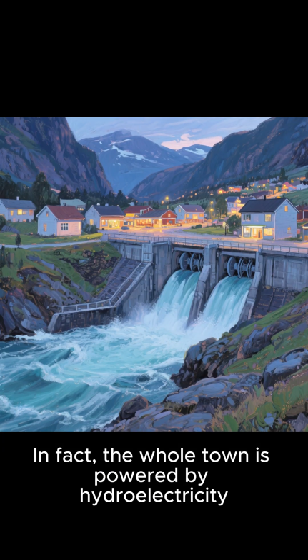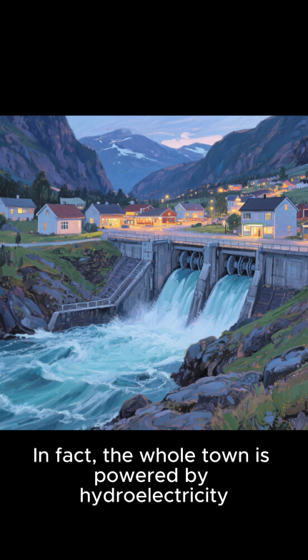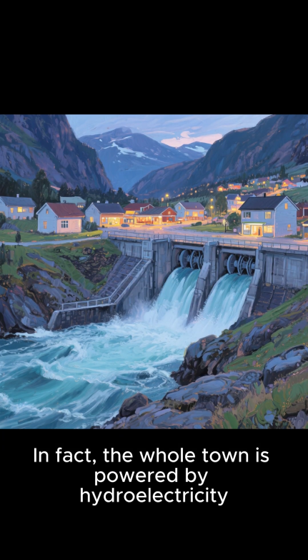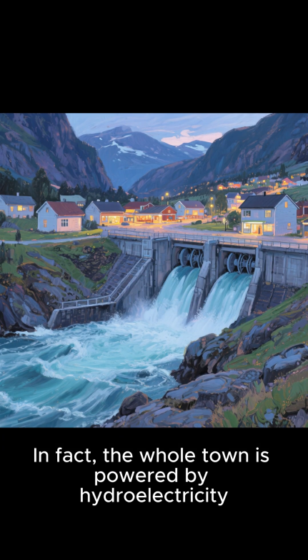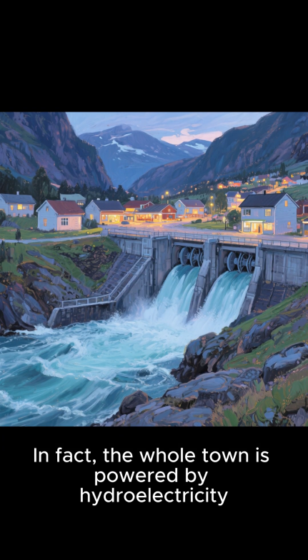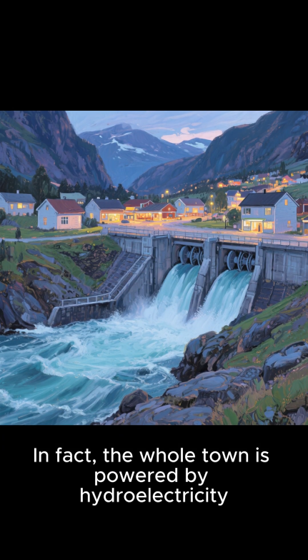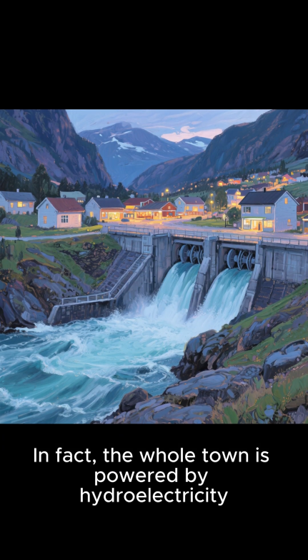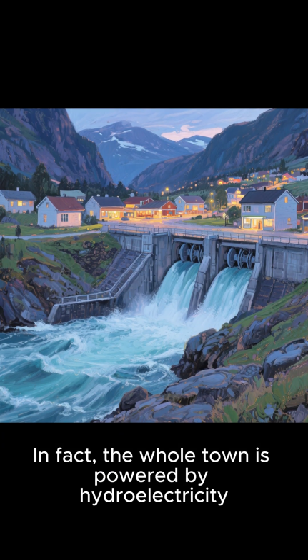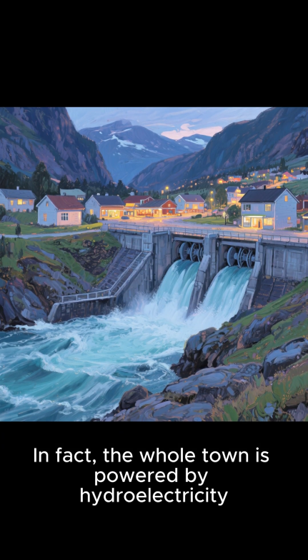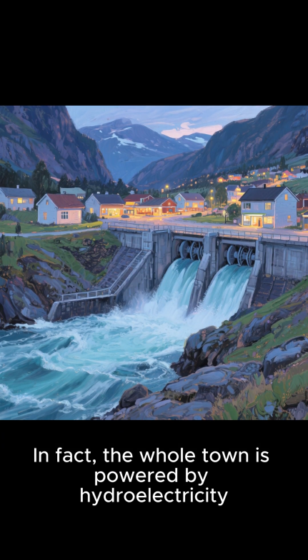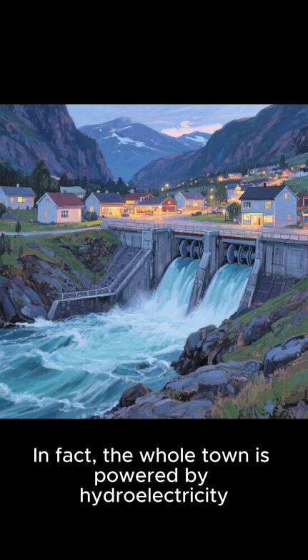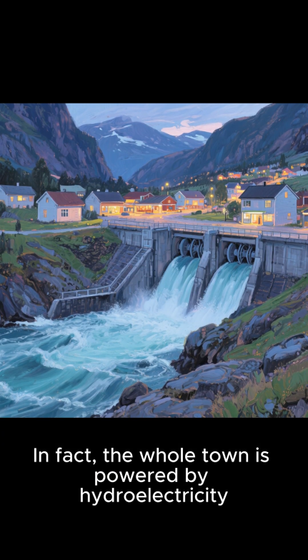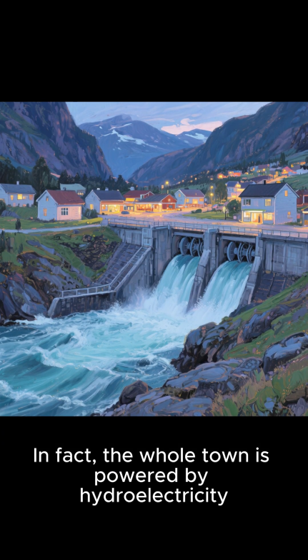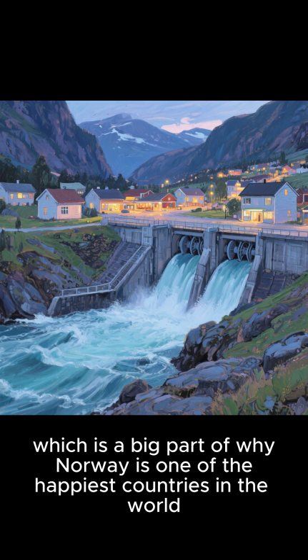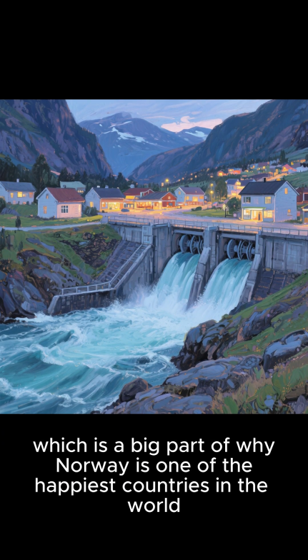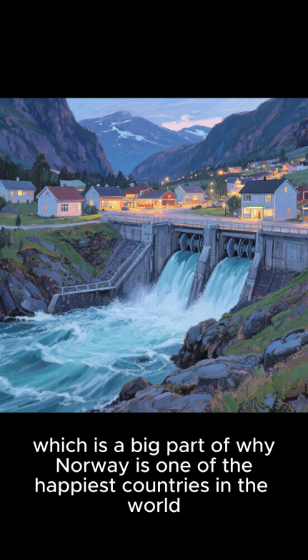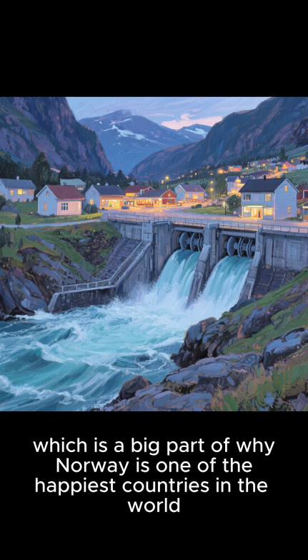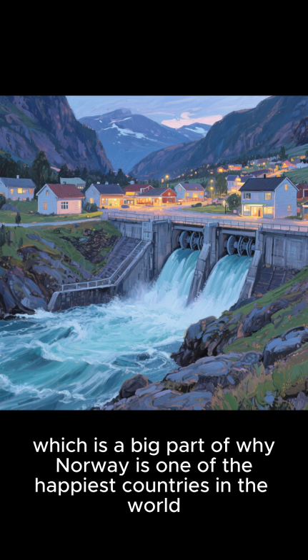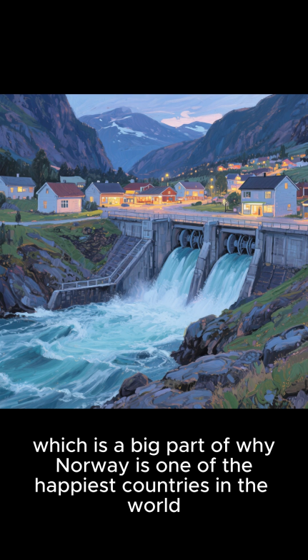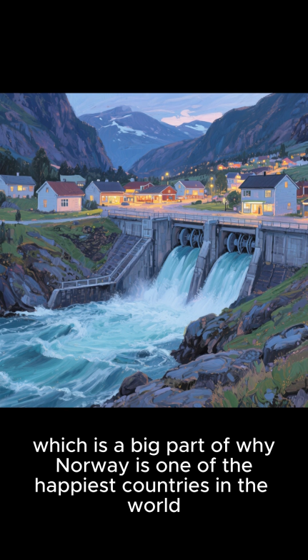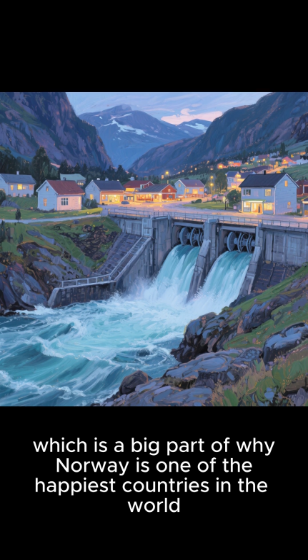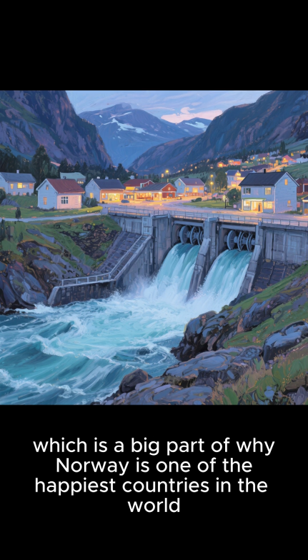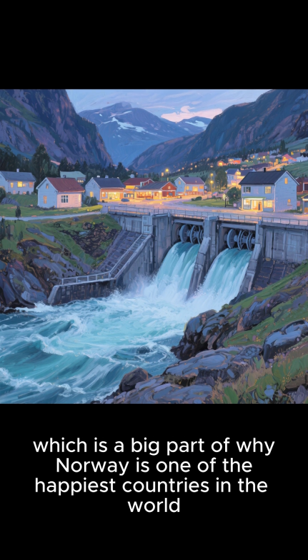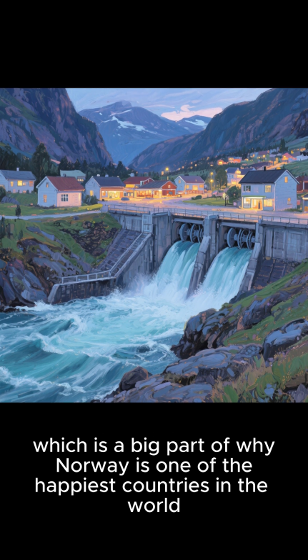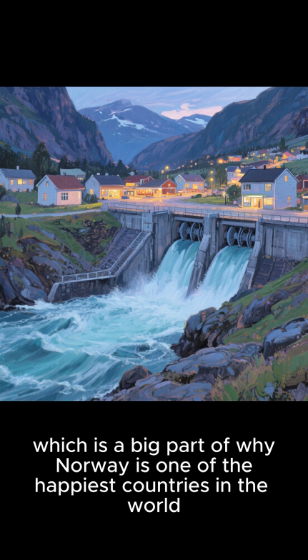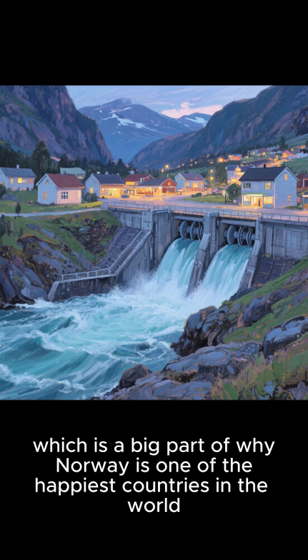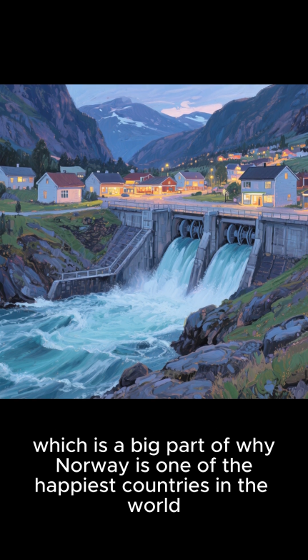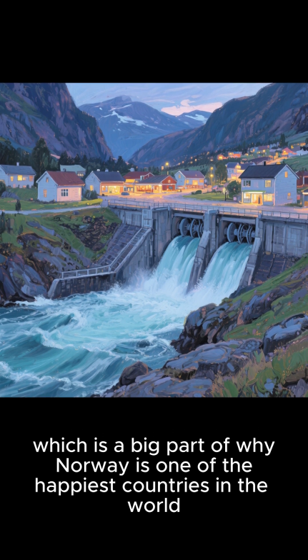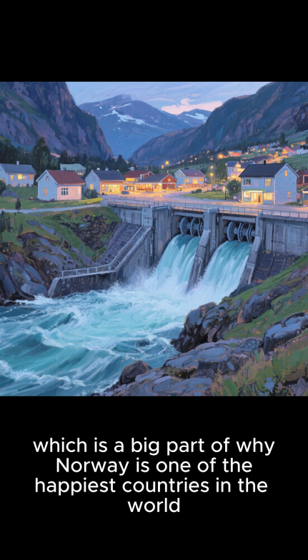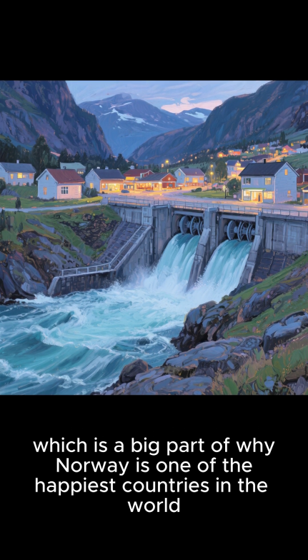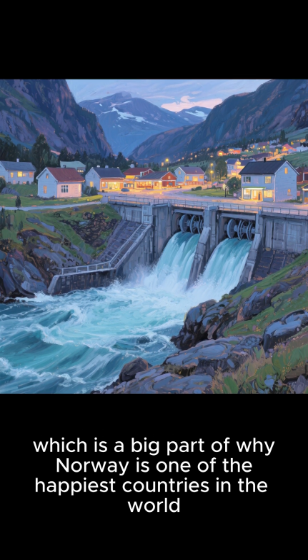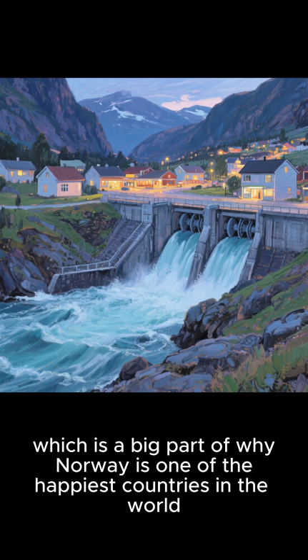The whole town is powered by hydroelectricity, which is a big part of why Norway is one of the happiest countries in the world.